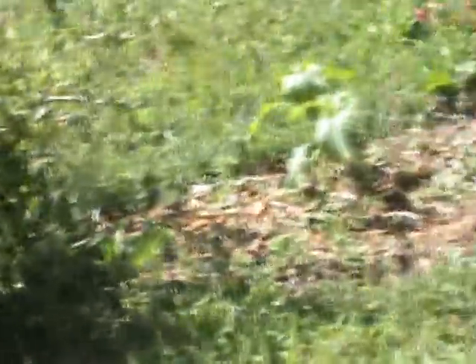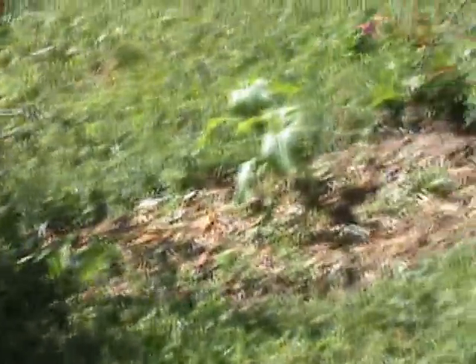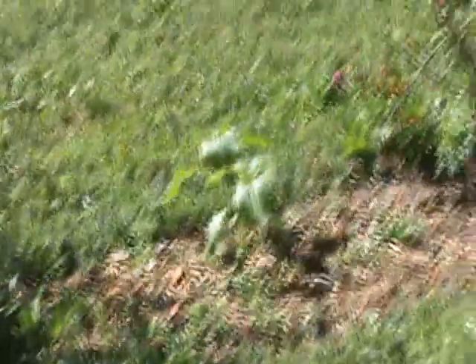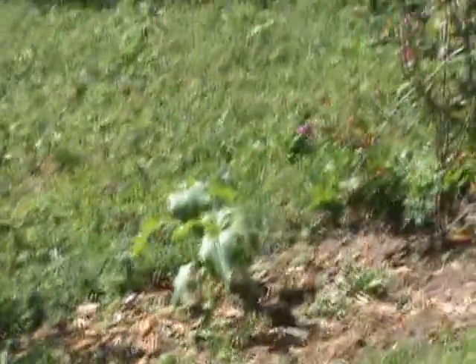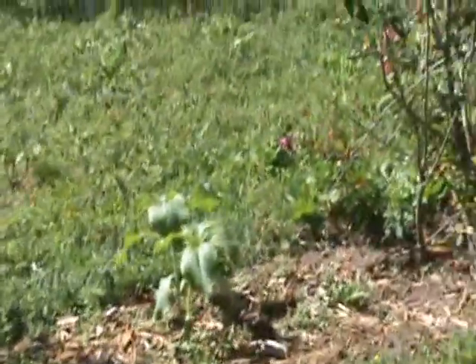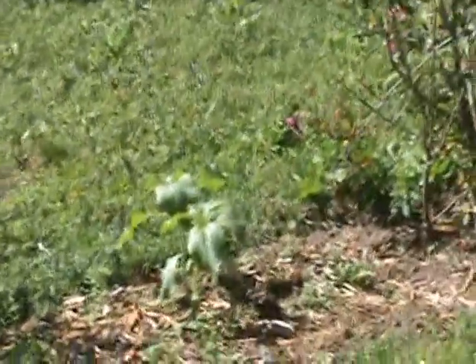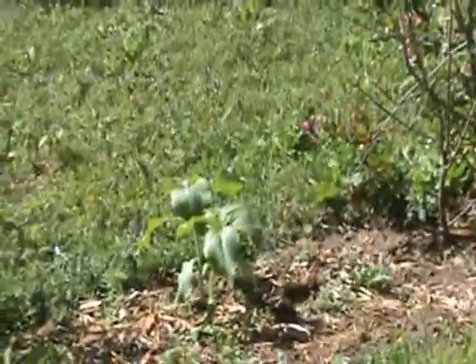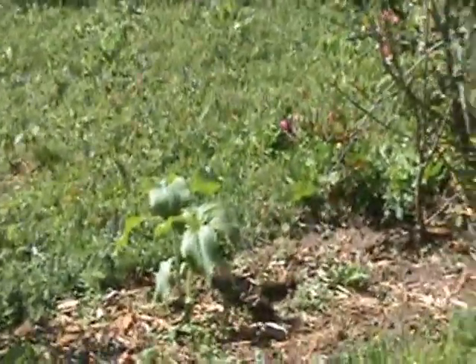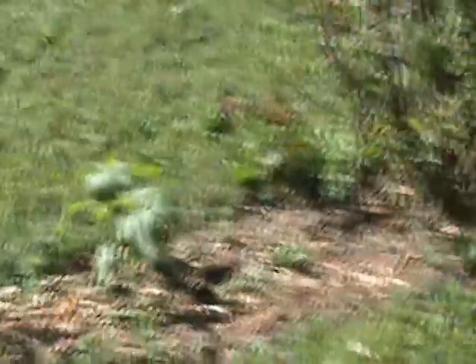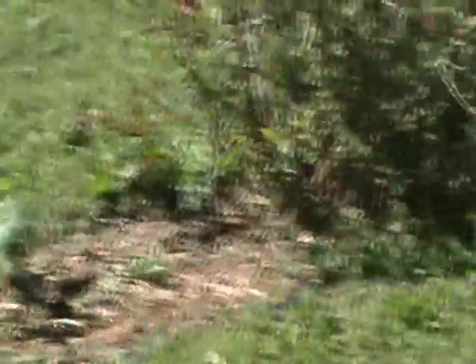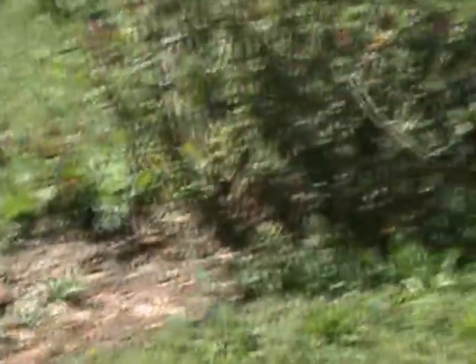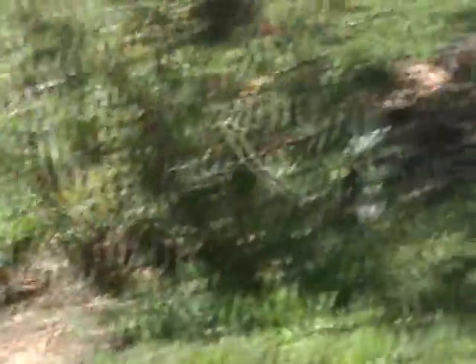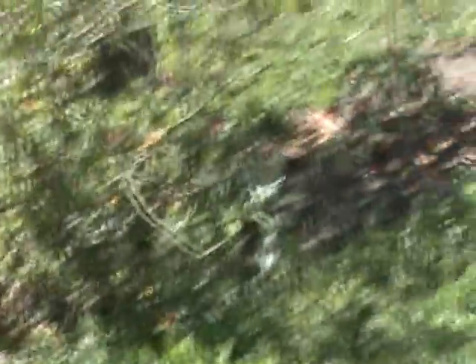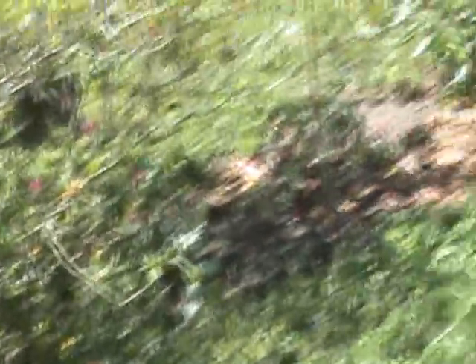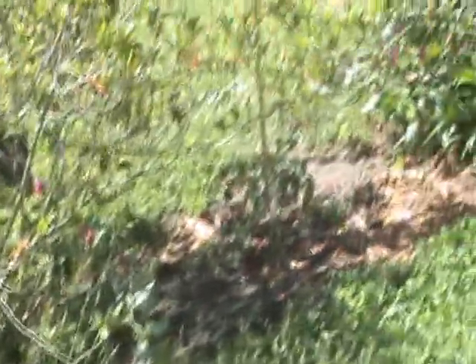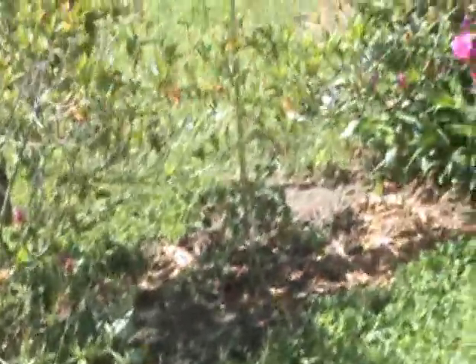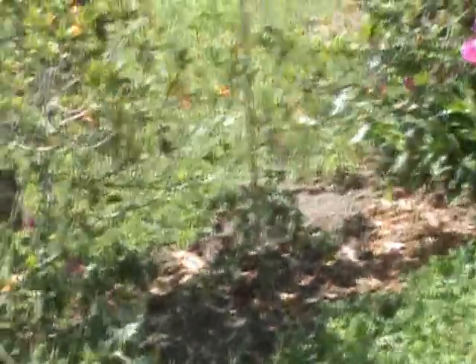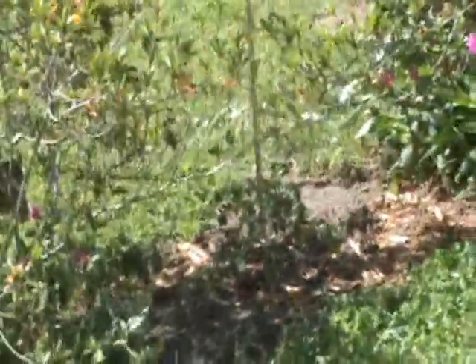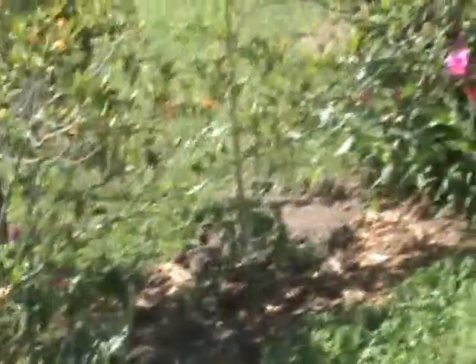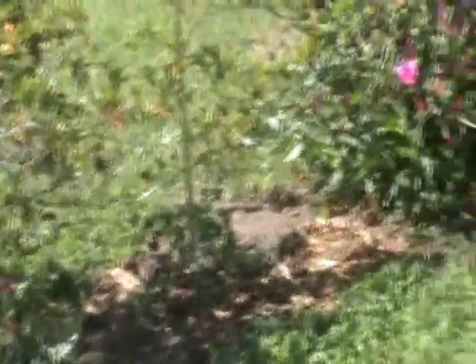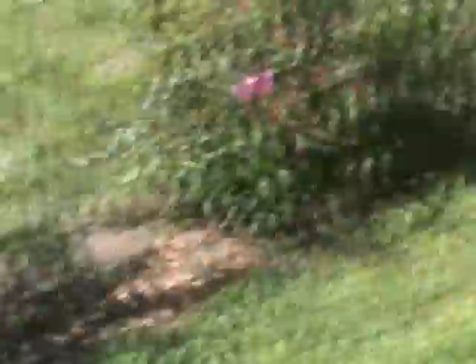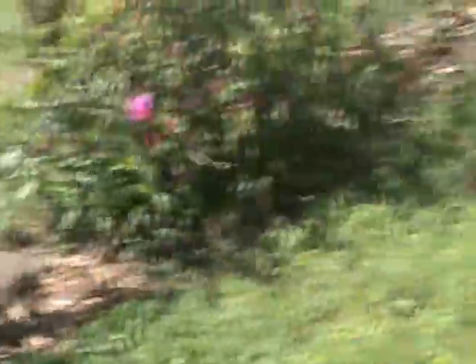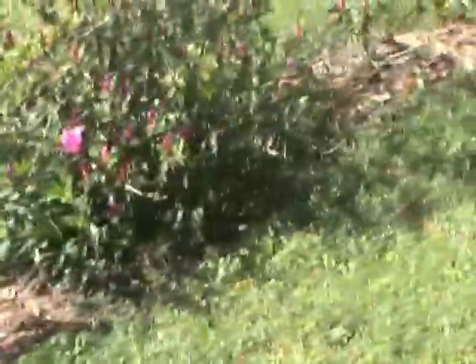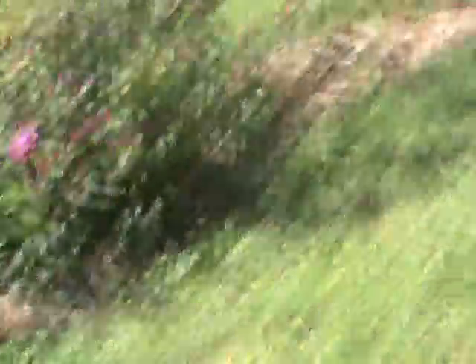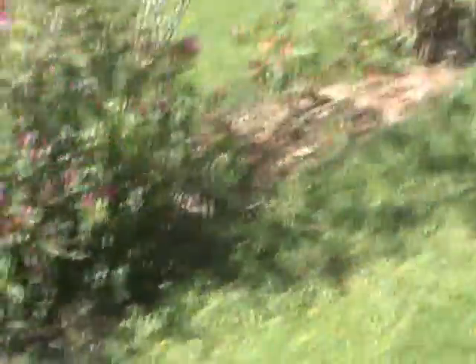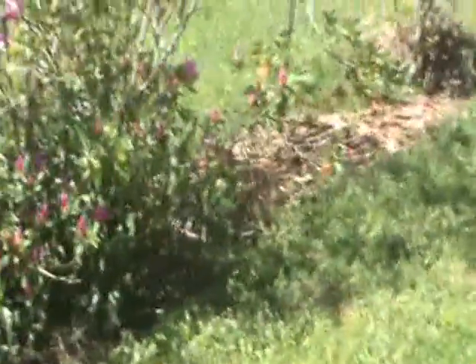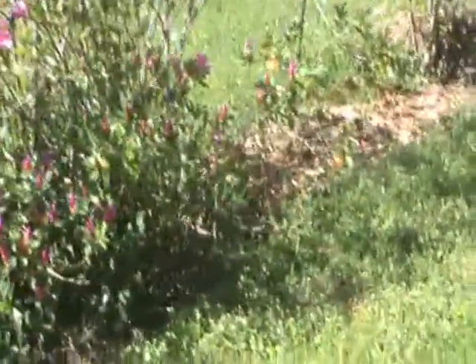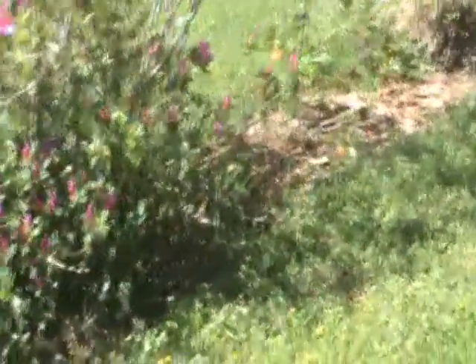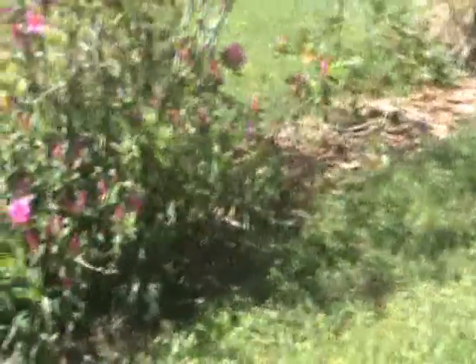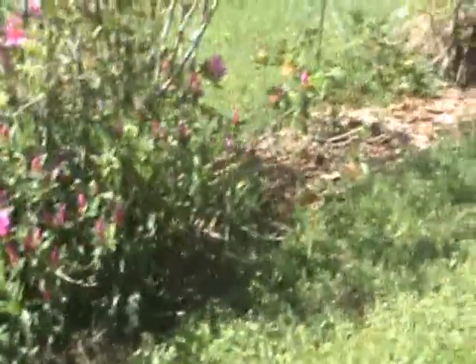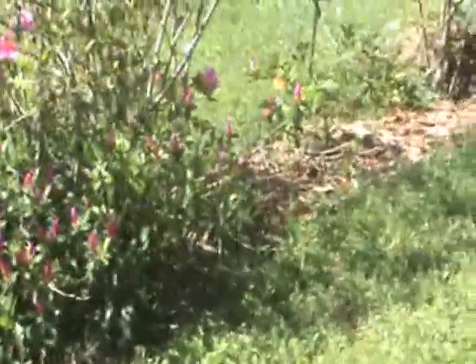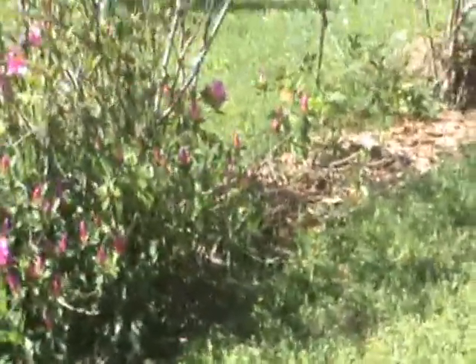Here's our dill, and we have some sunflowers, some tomato plants, and up there is another sunflower.